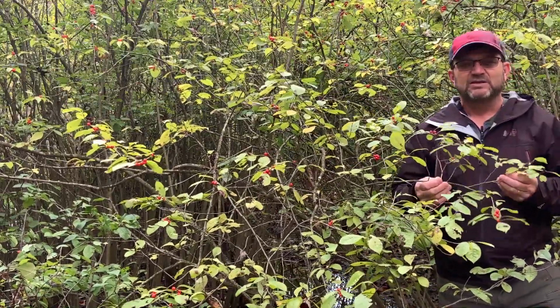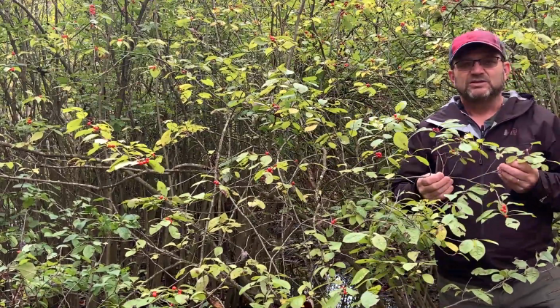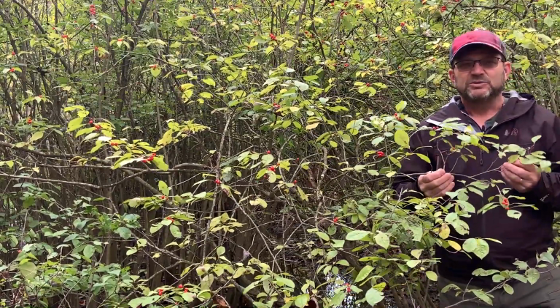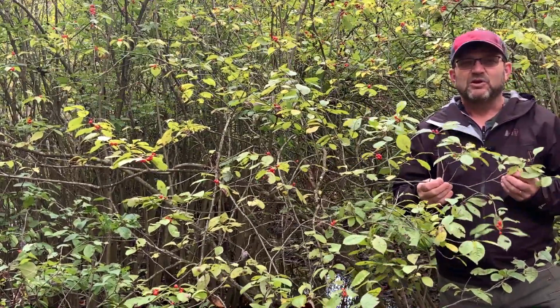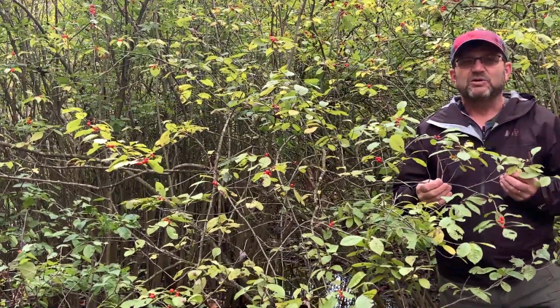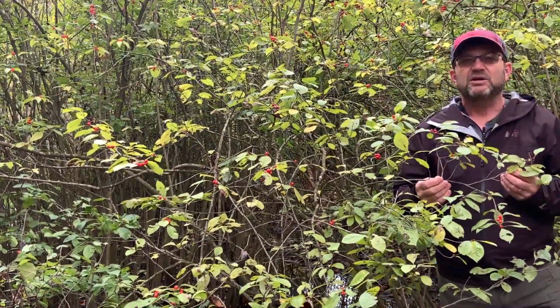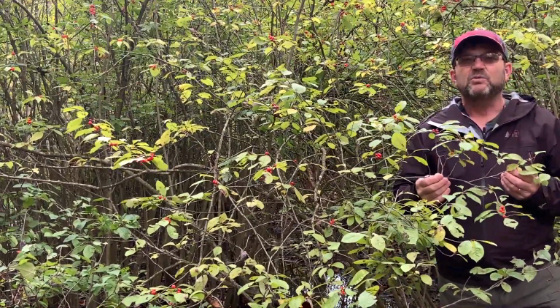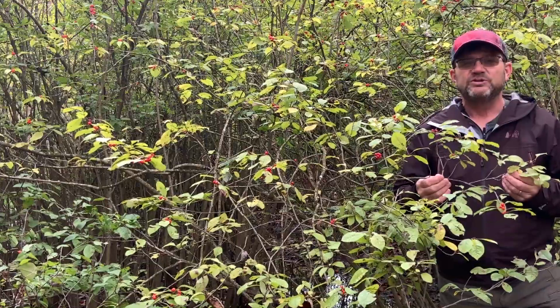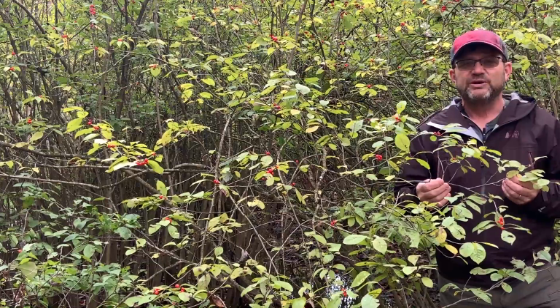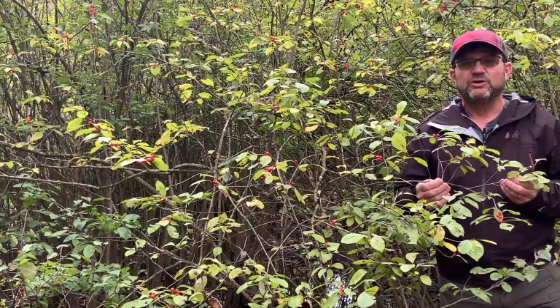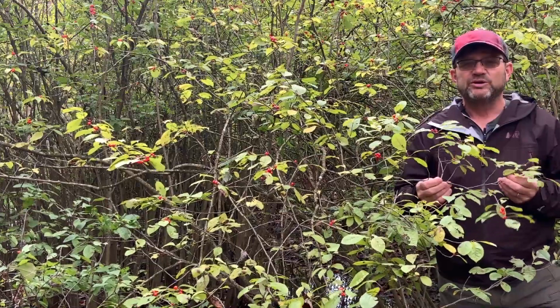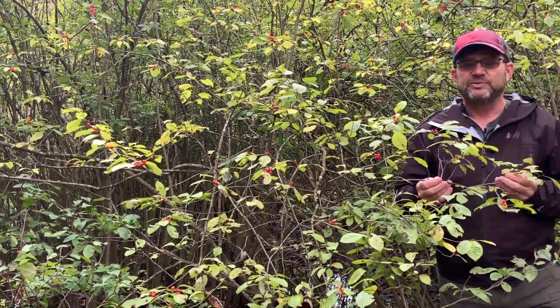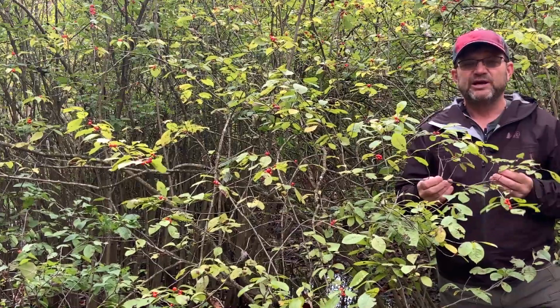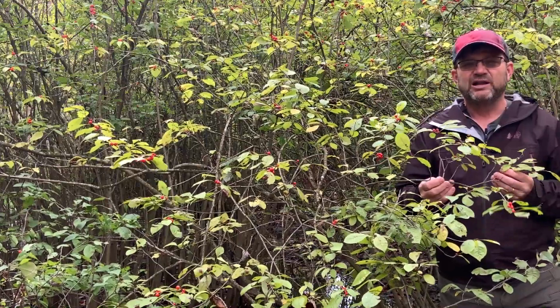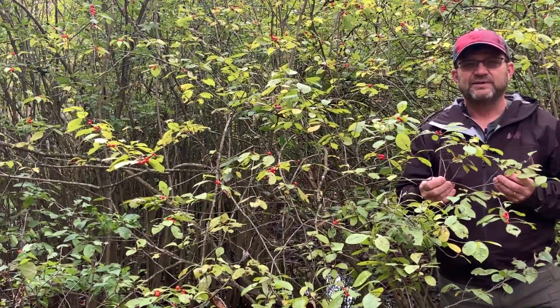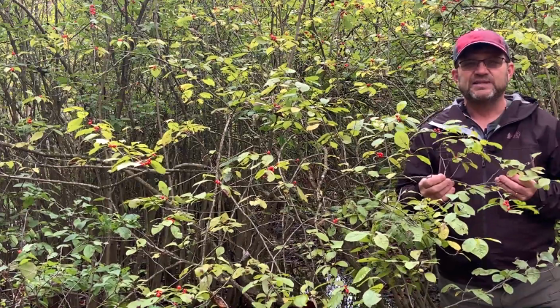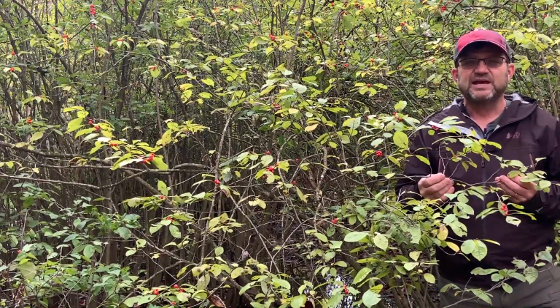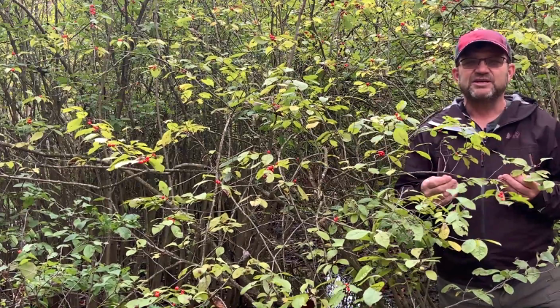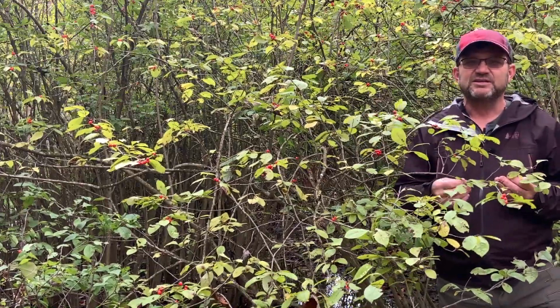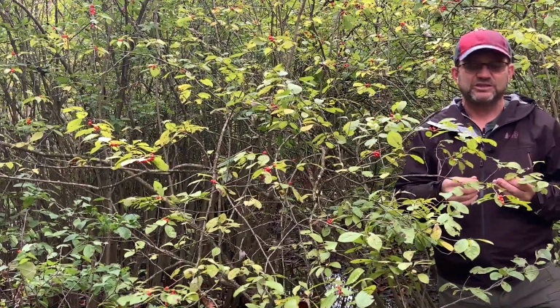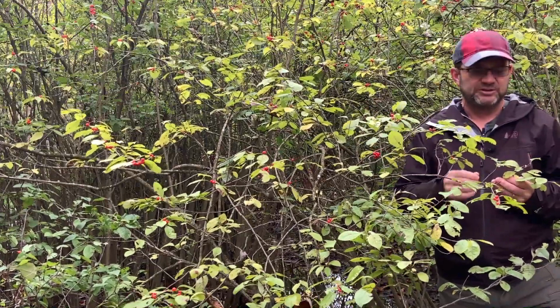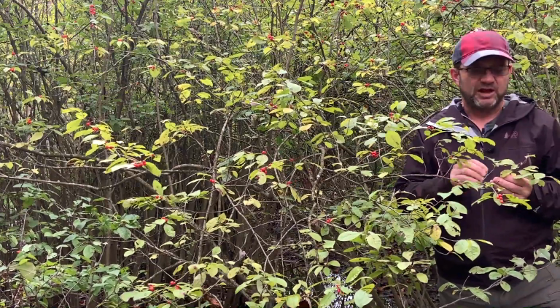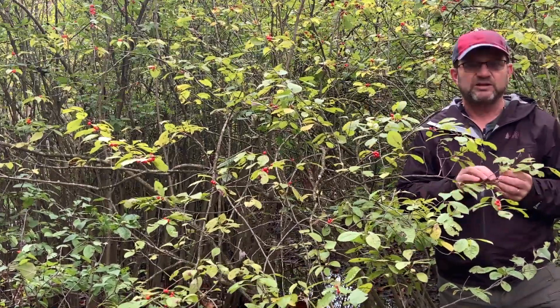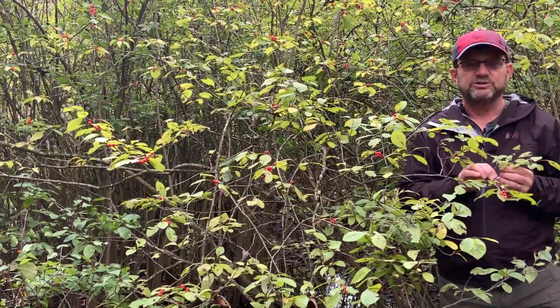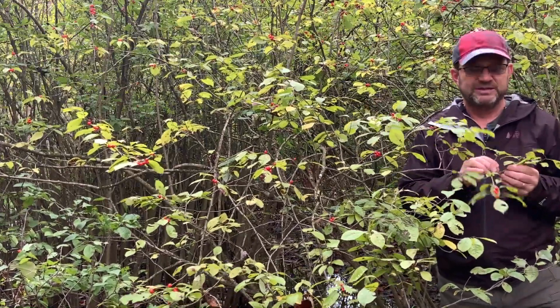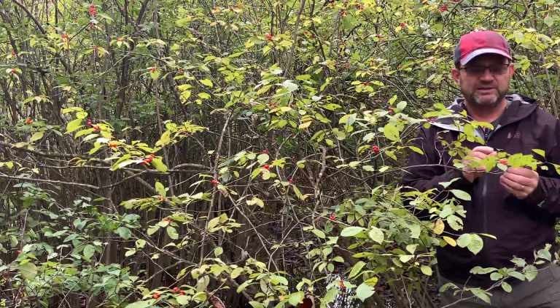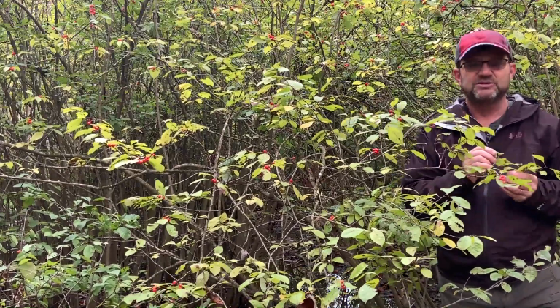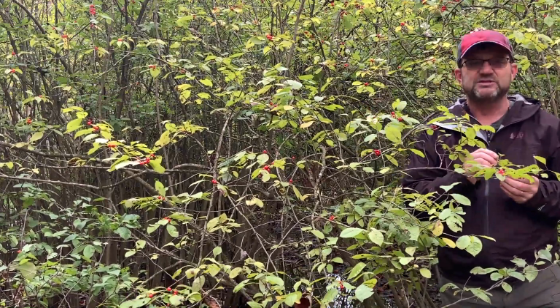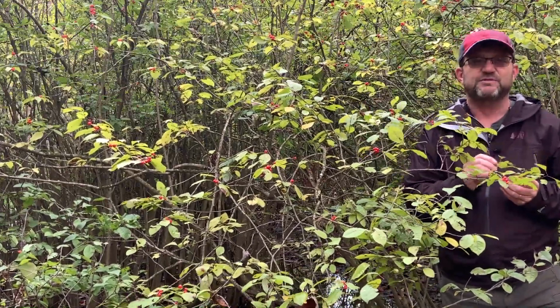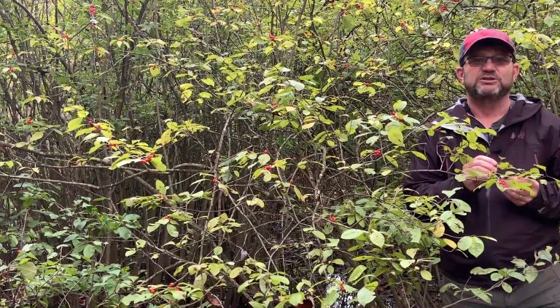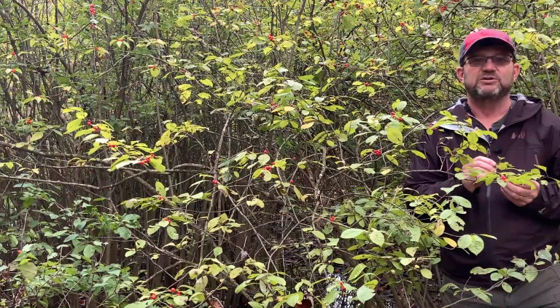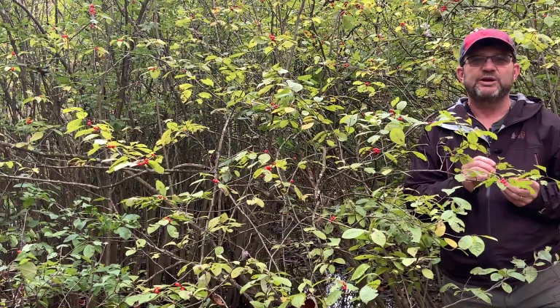It's called winterberry or winterberry holly. It's actually a deciduous holly, which means it loses its foliage in the winter.